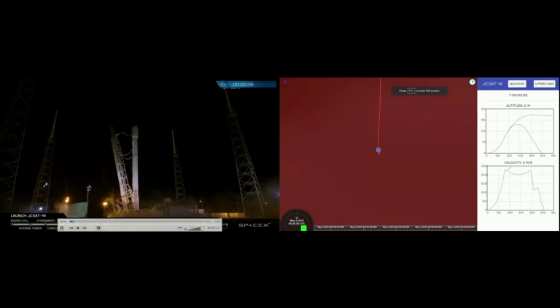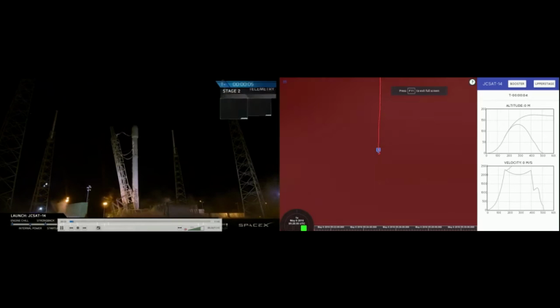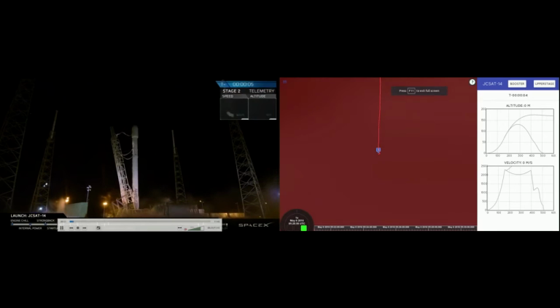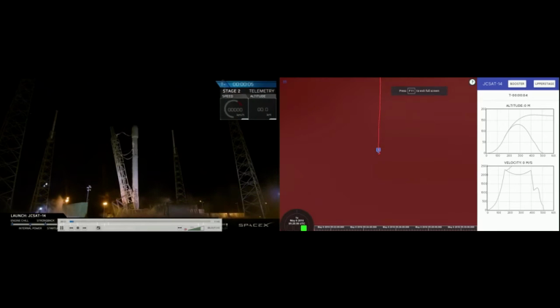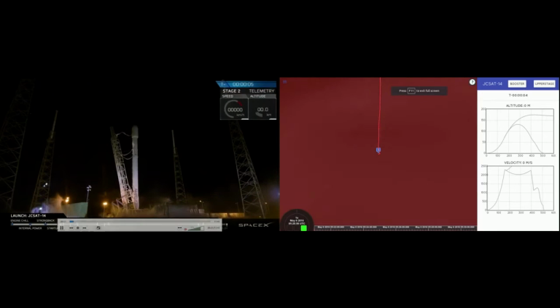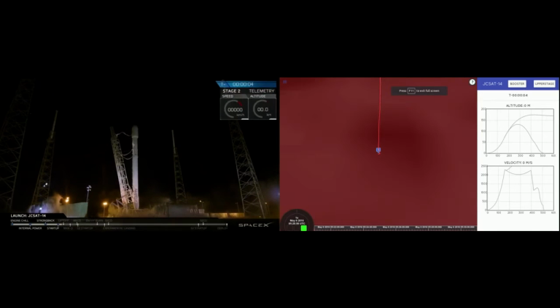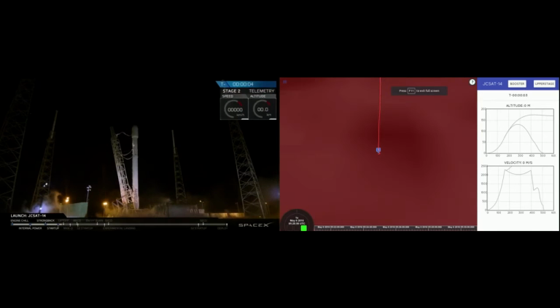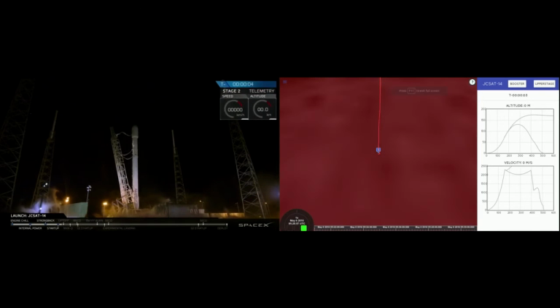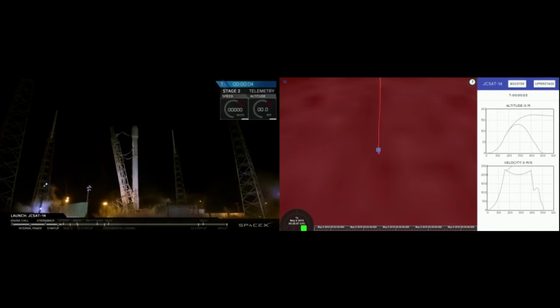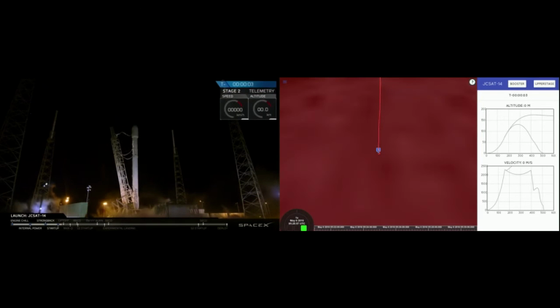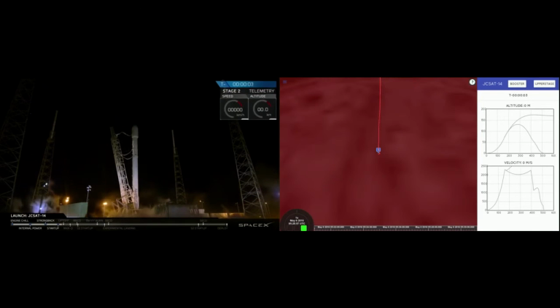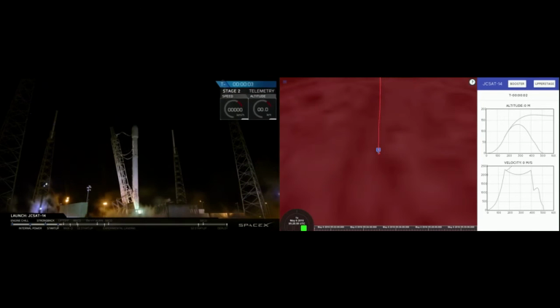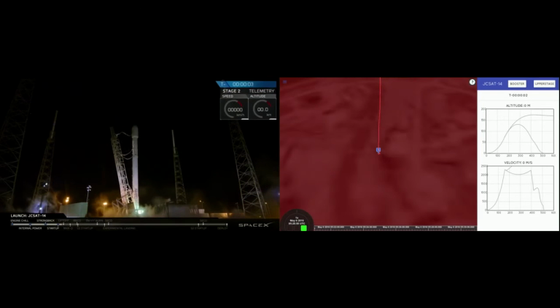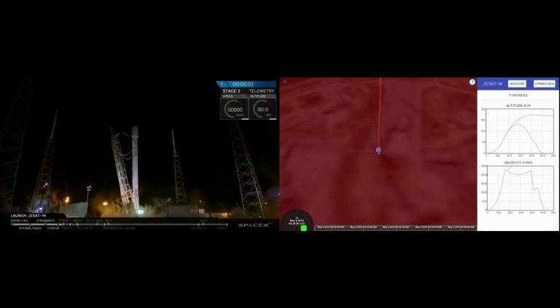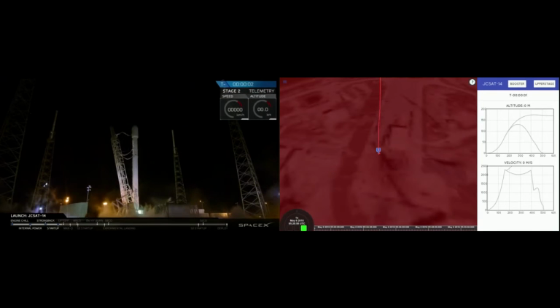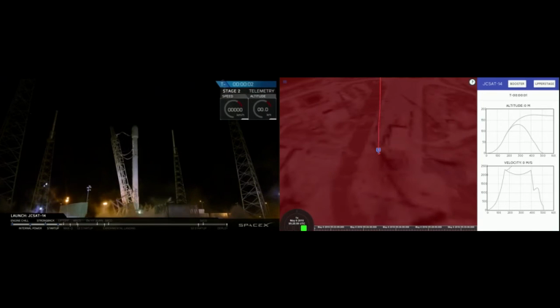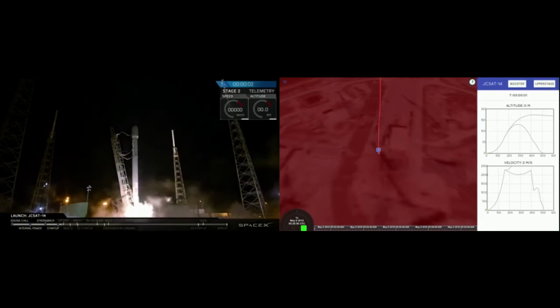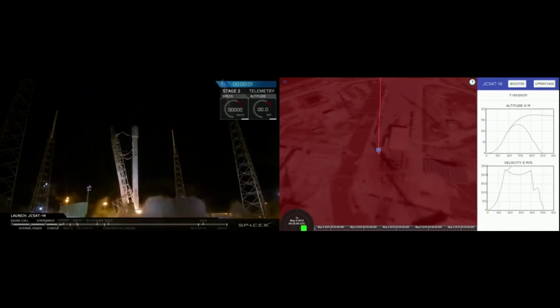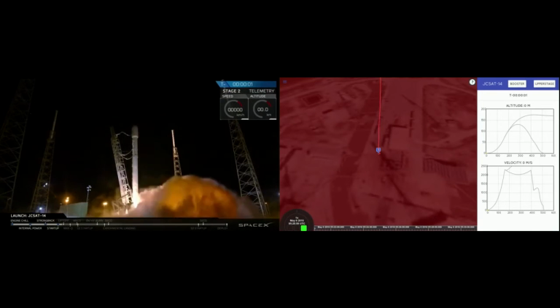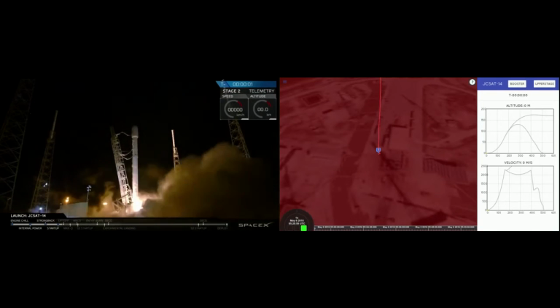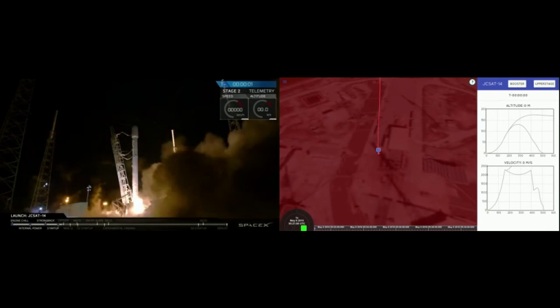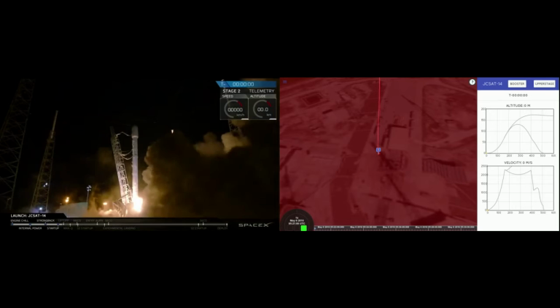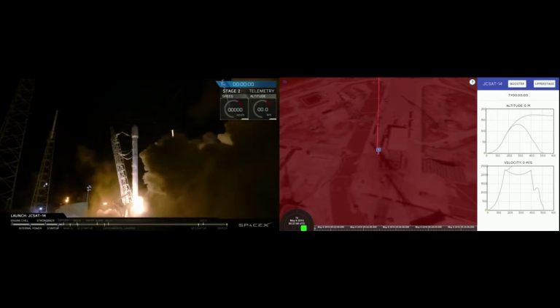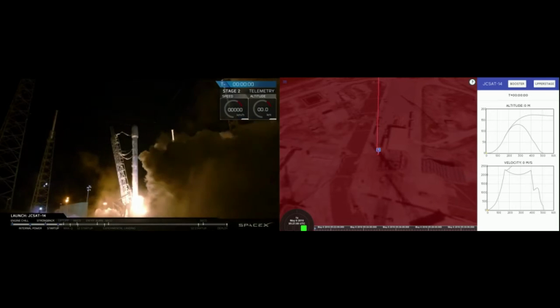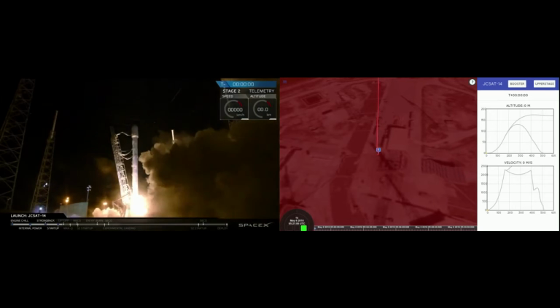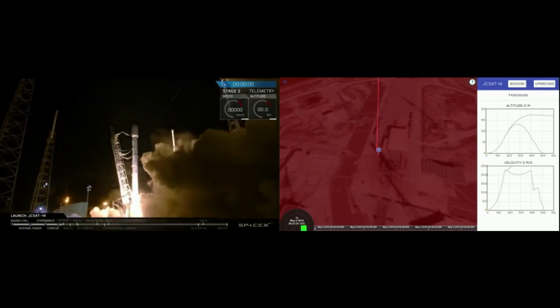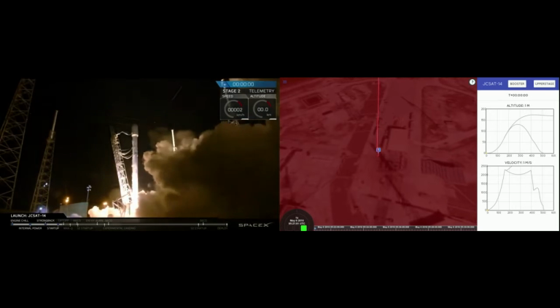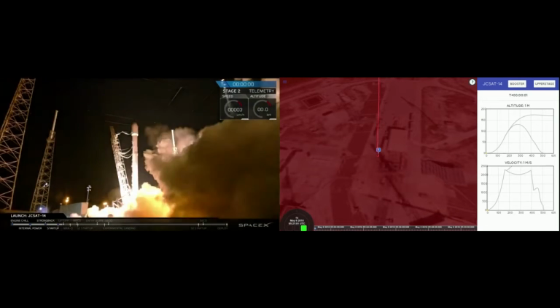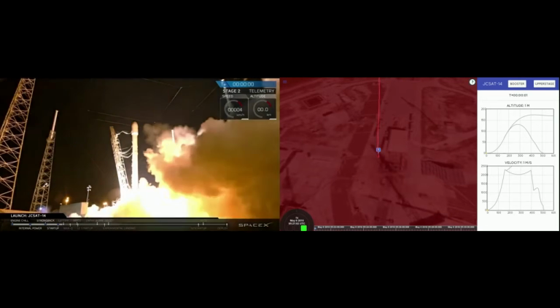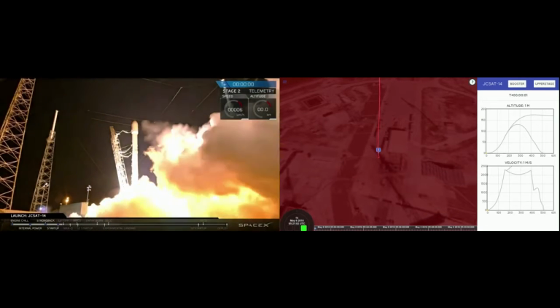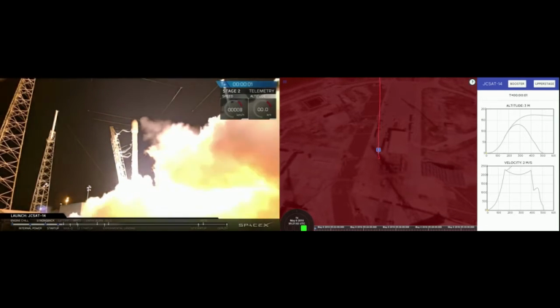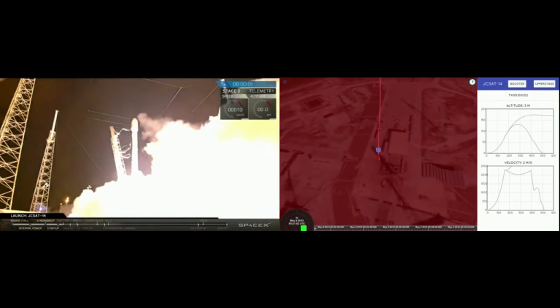Five, four, three, two, one, zero. Liftoff of the Falcon 9.